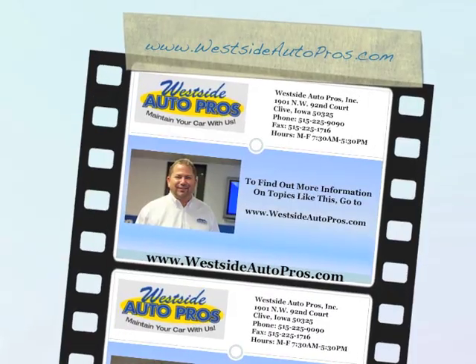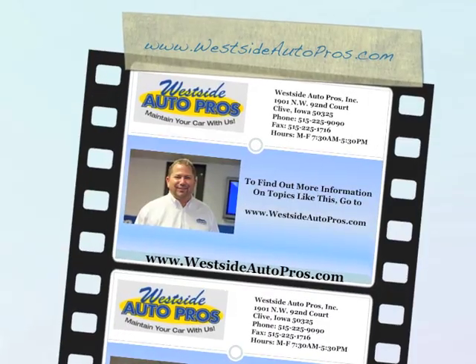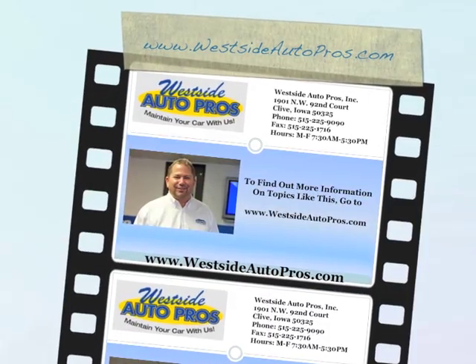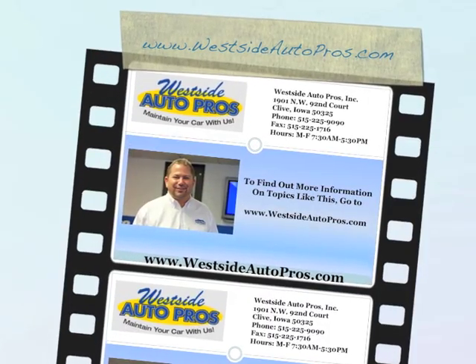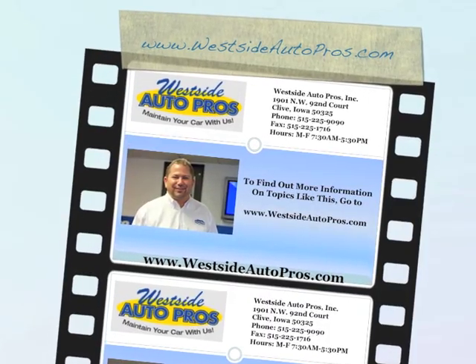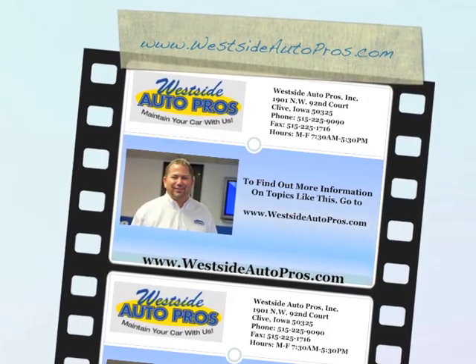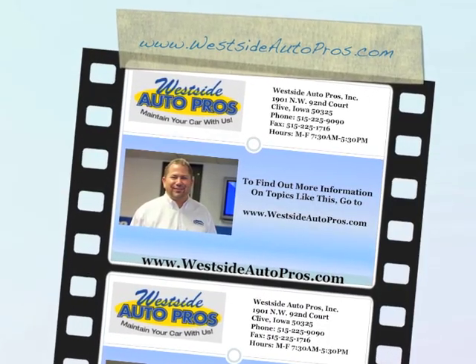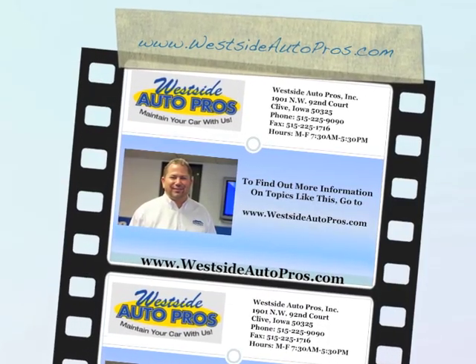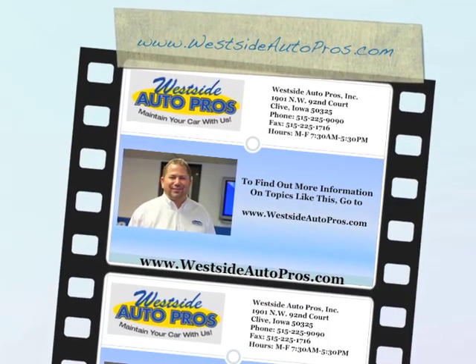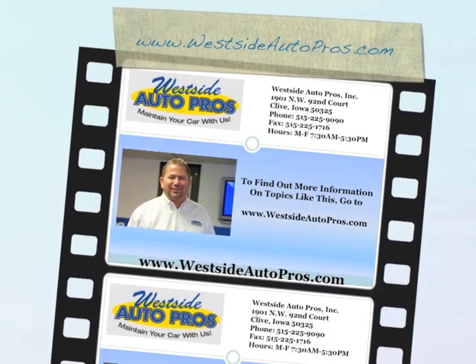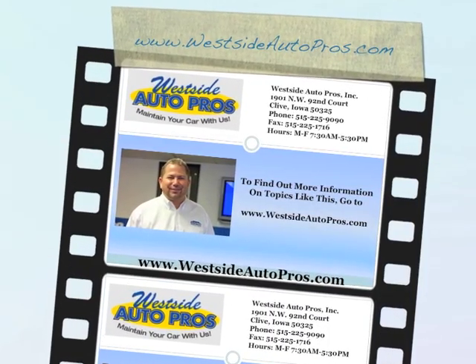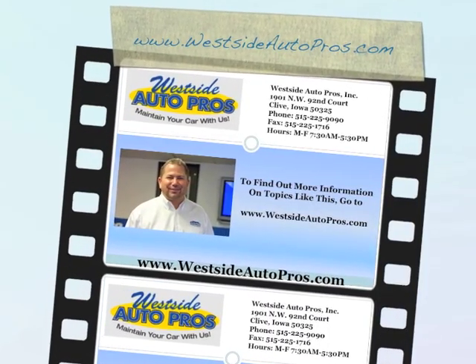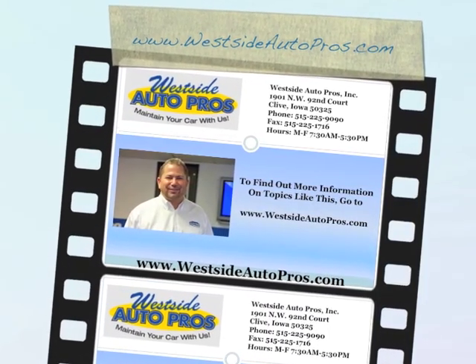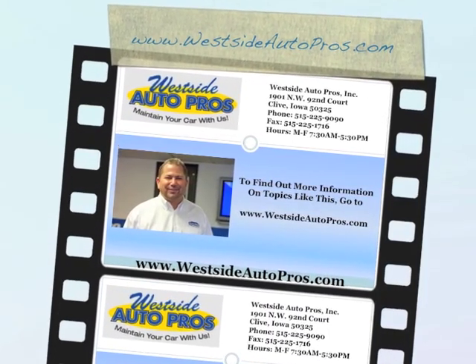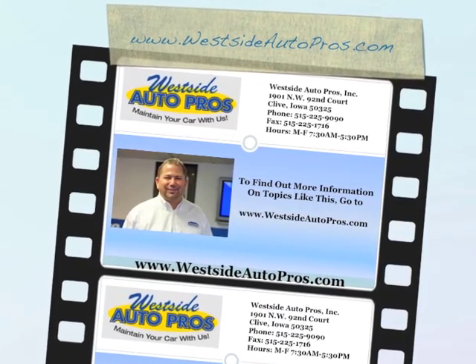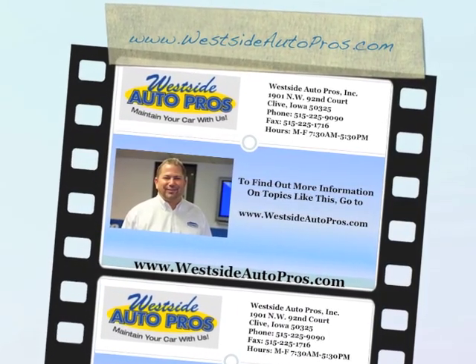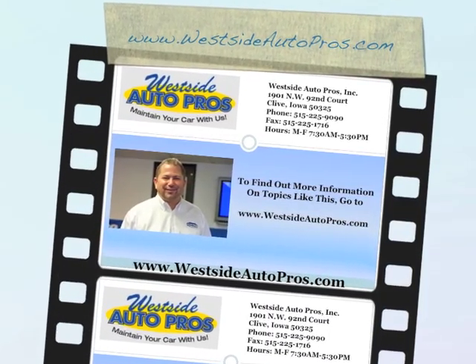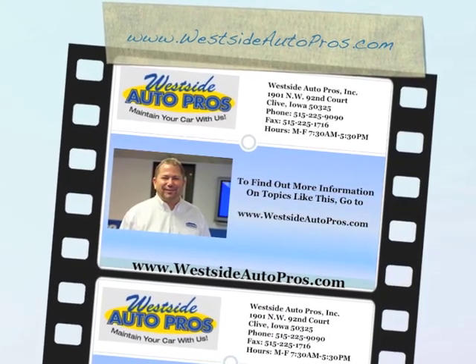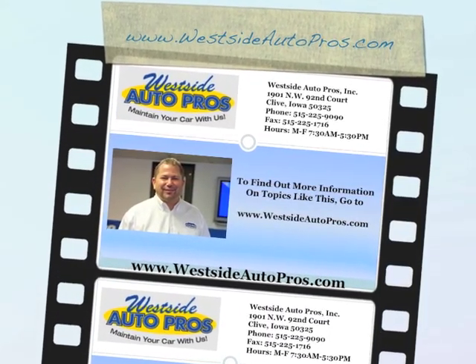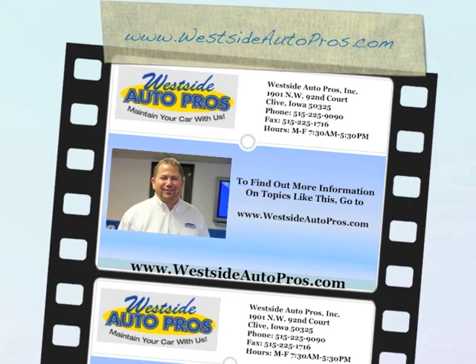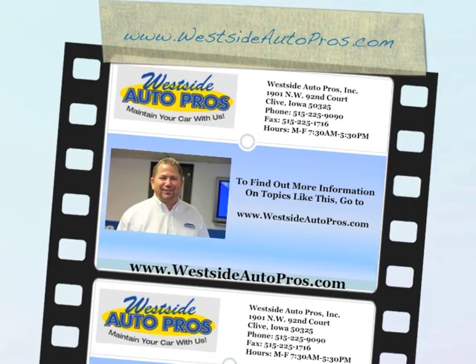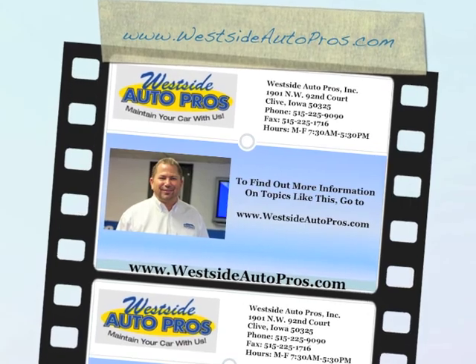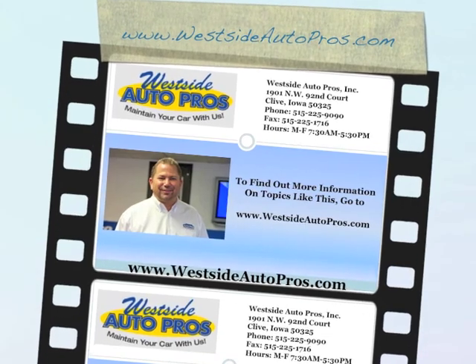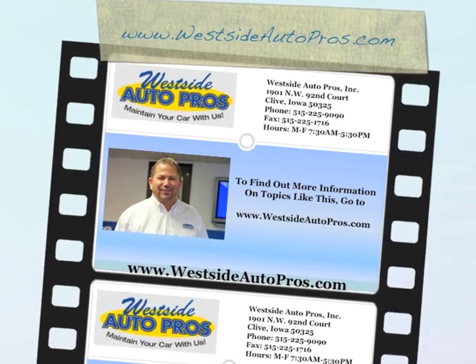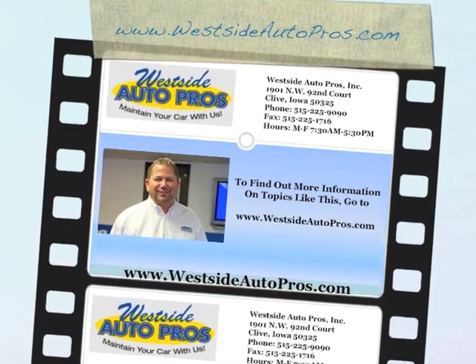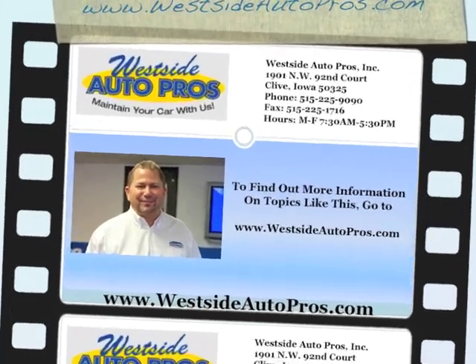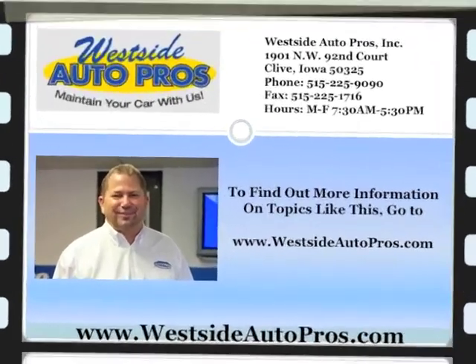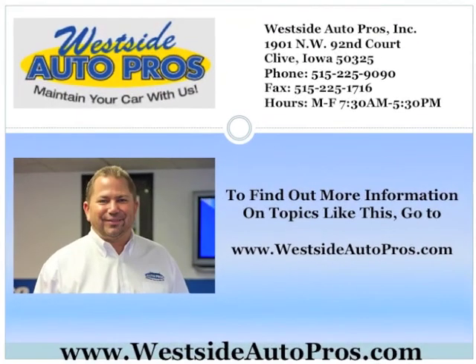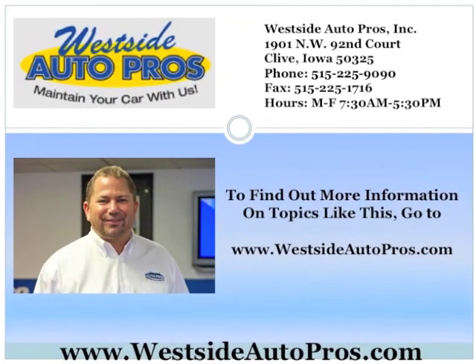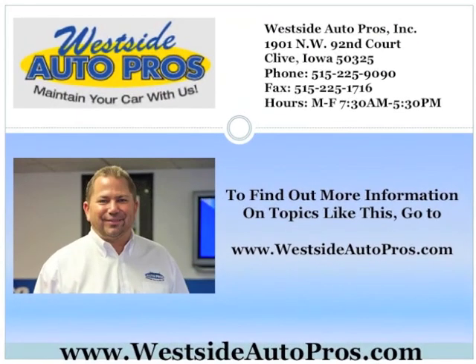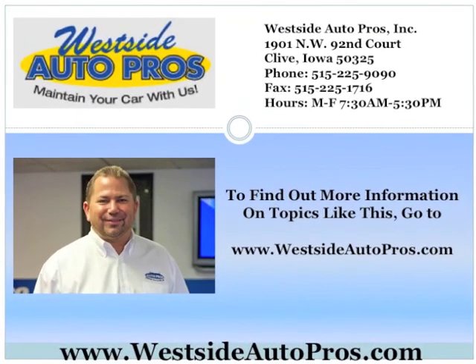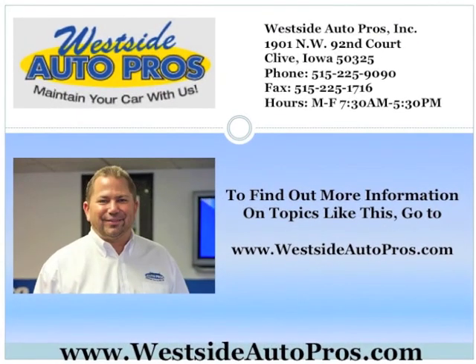To find out more information on topics like this, go to www.westsideautopros.com.